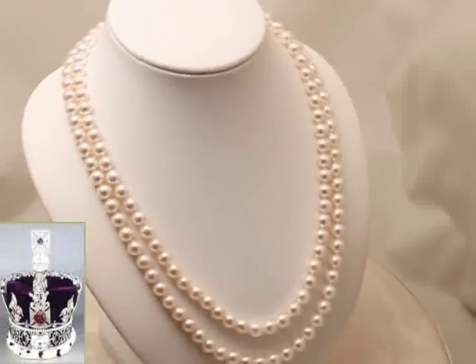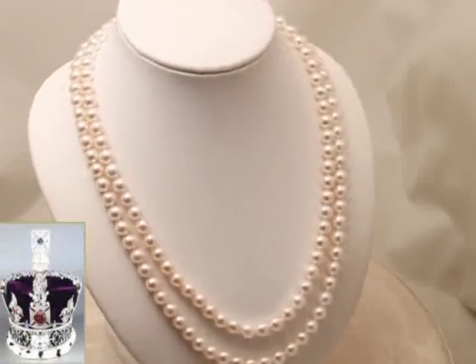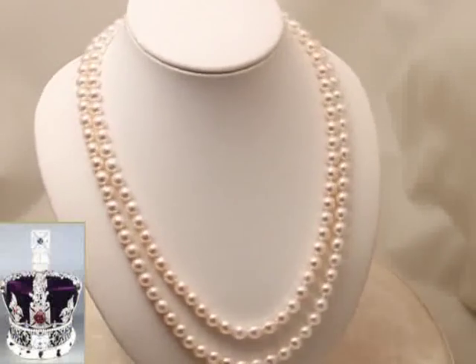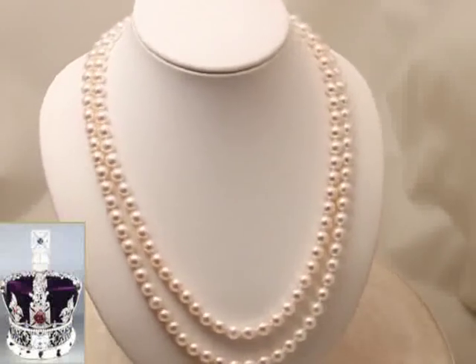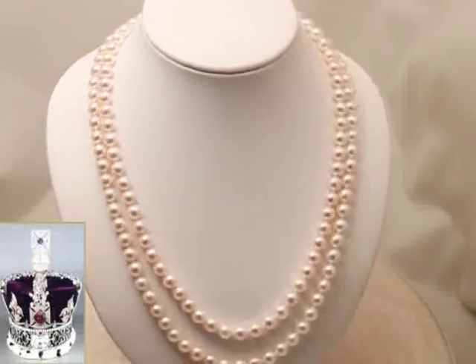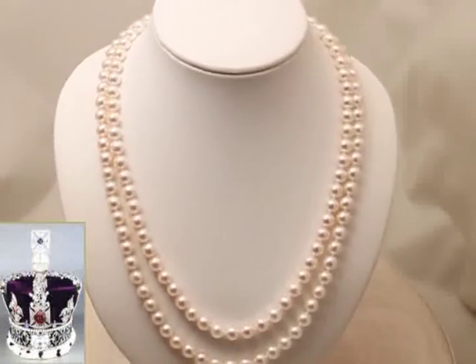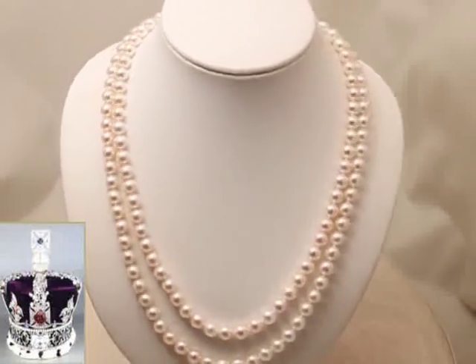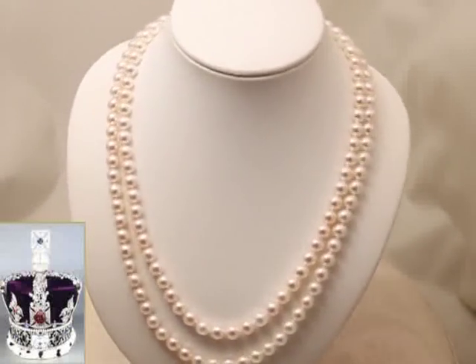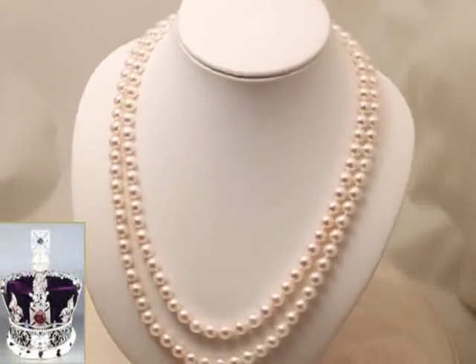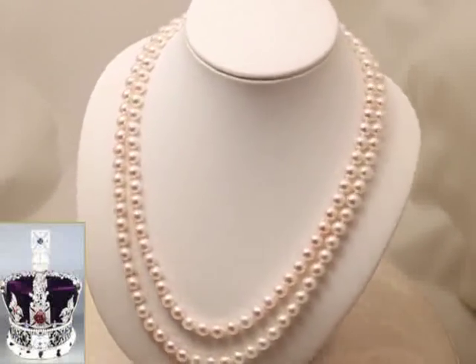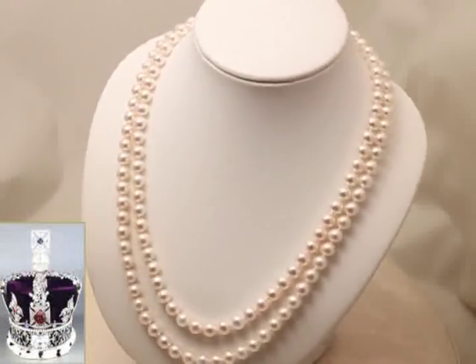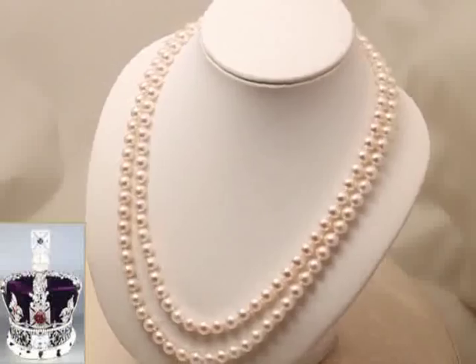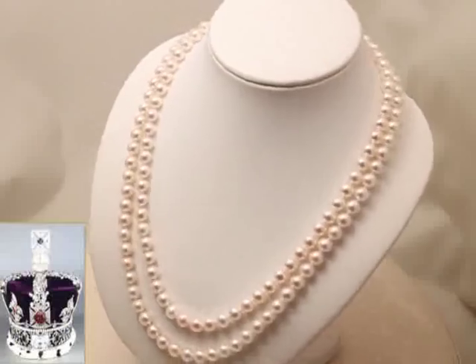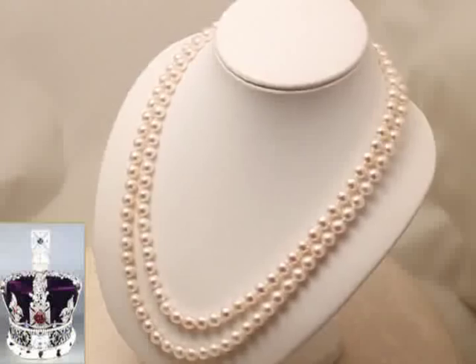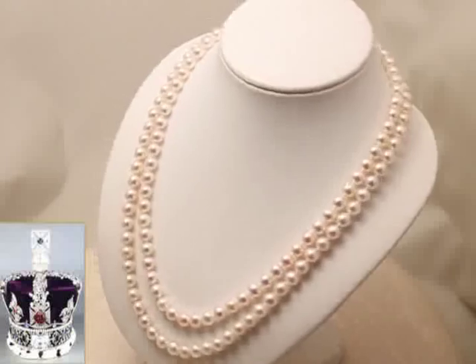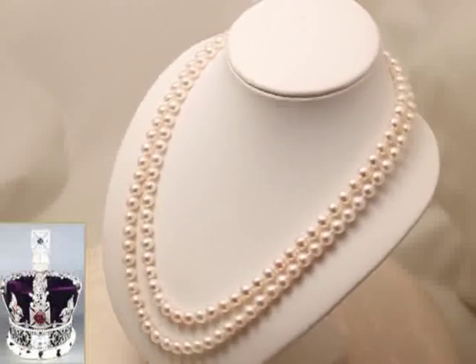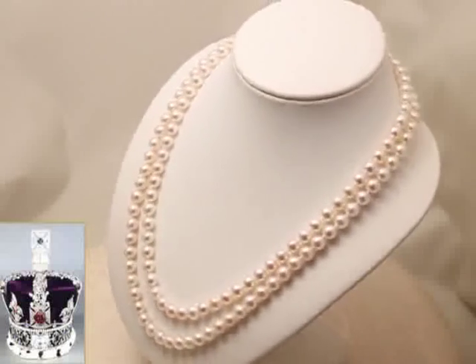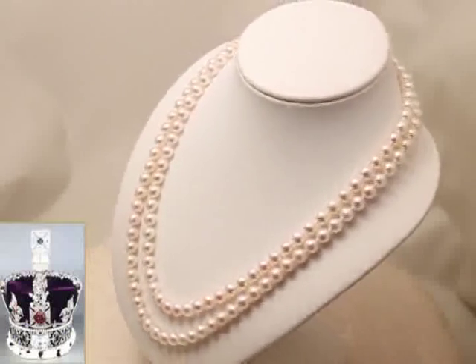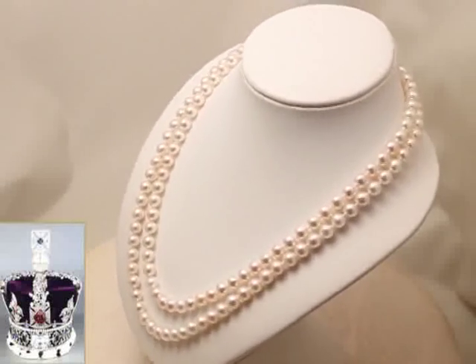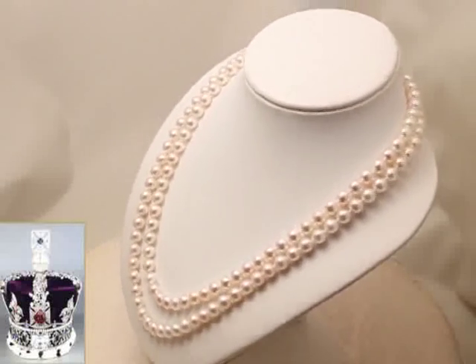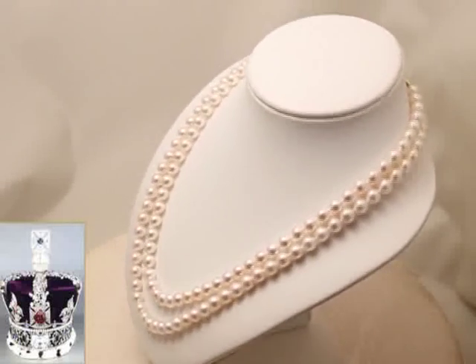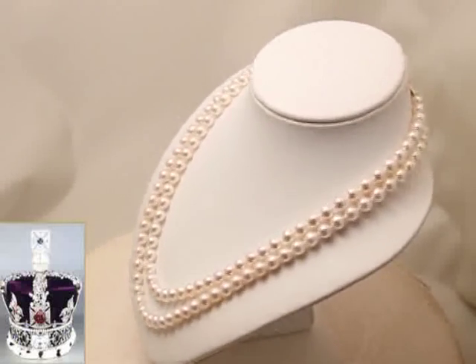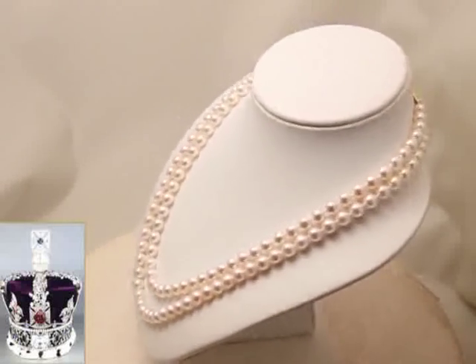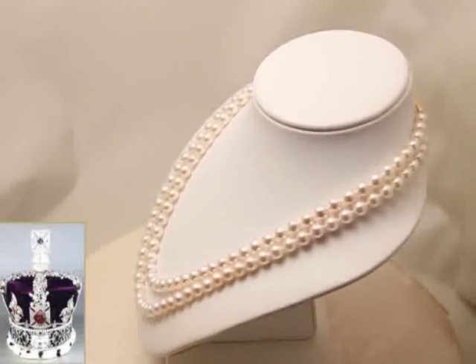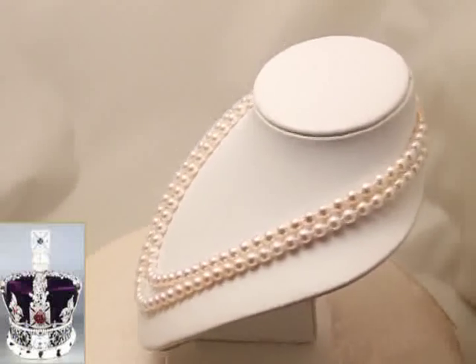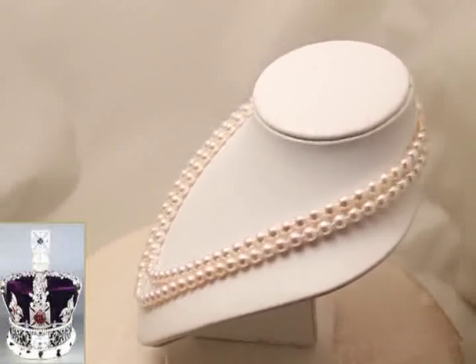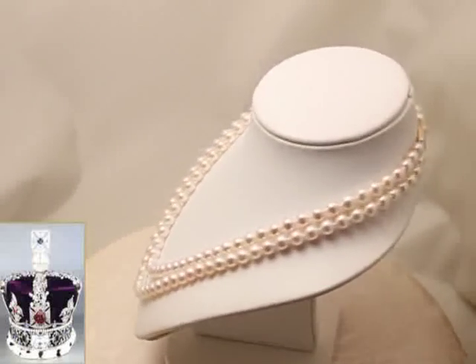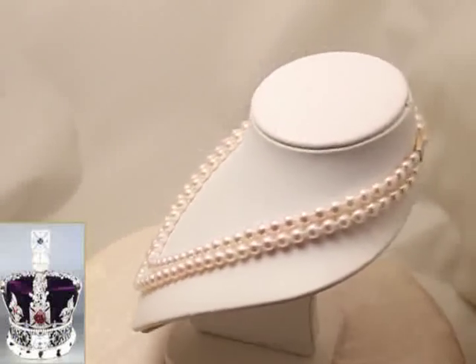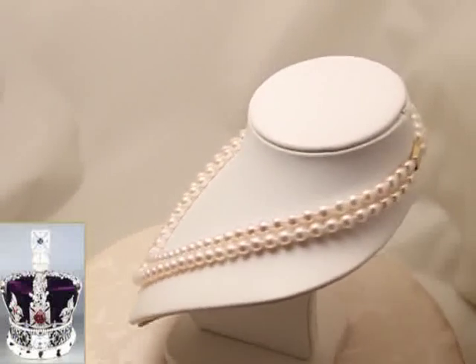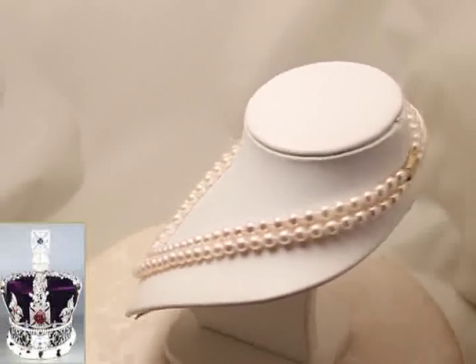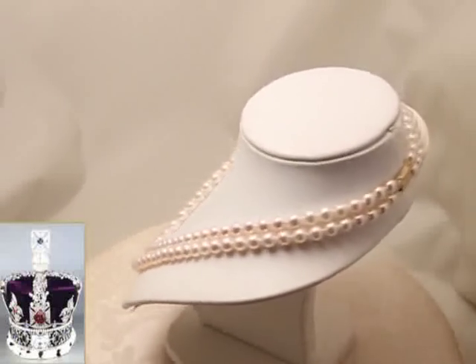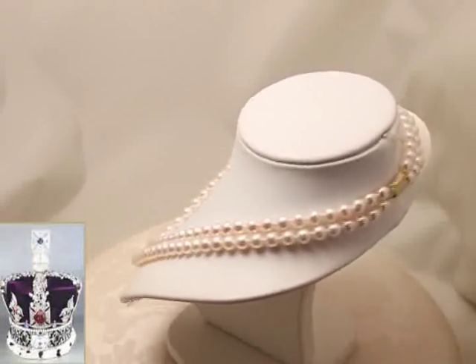There are 277 pearls on the crown and 130 pearls on this particular necklace.